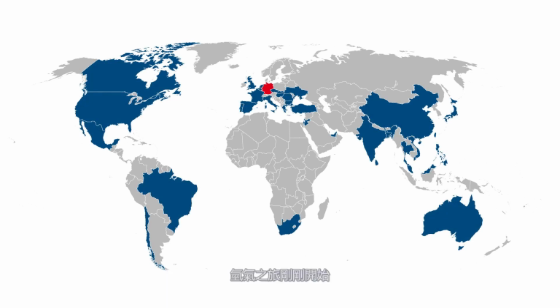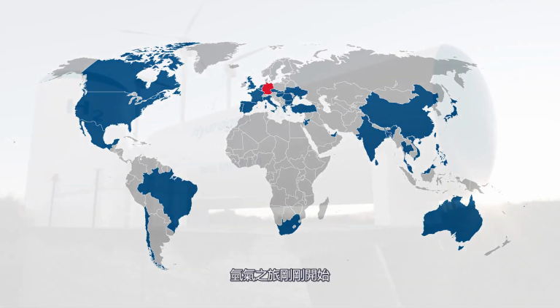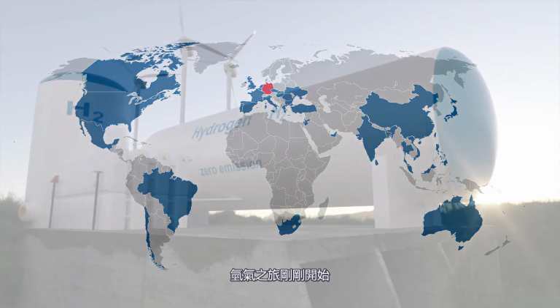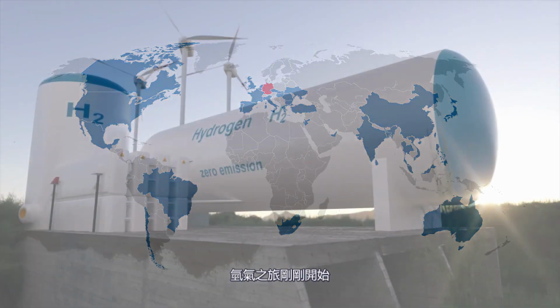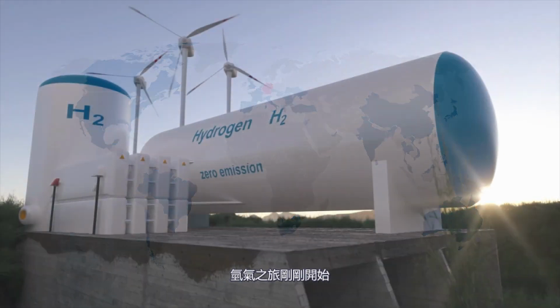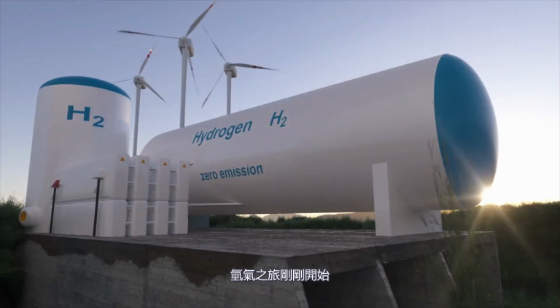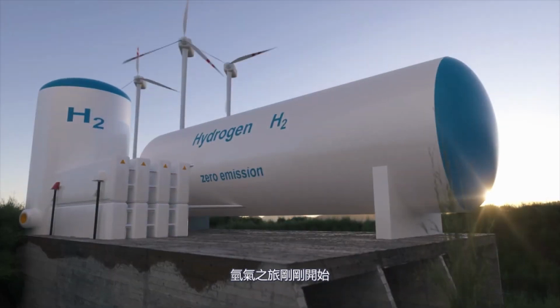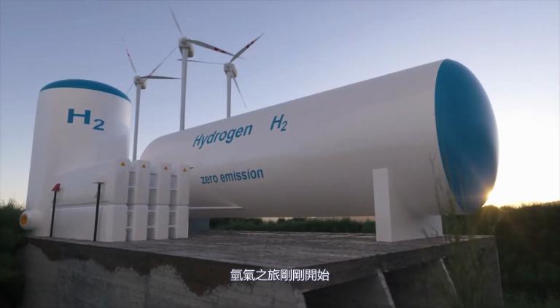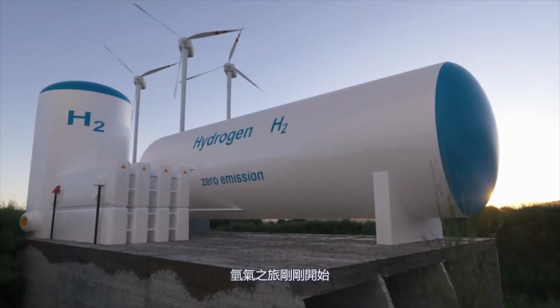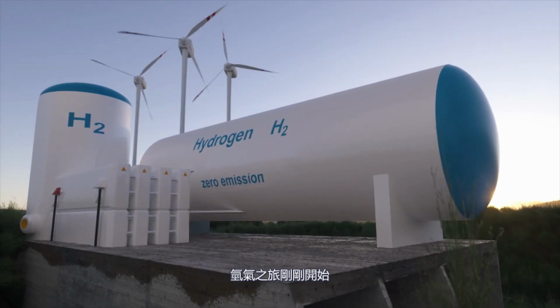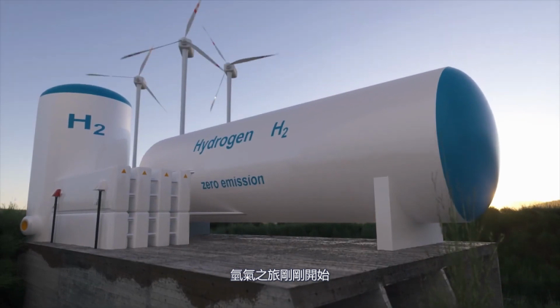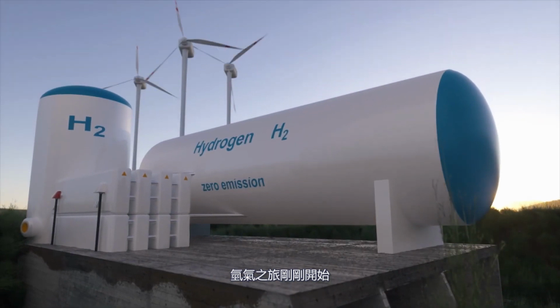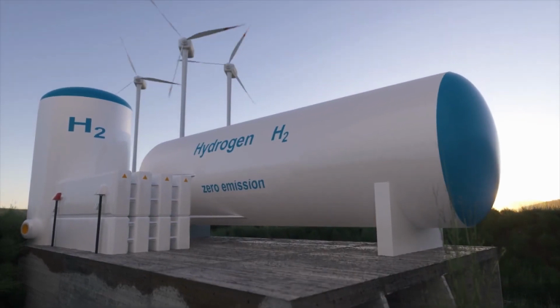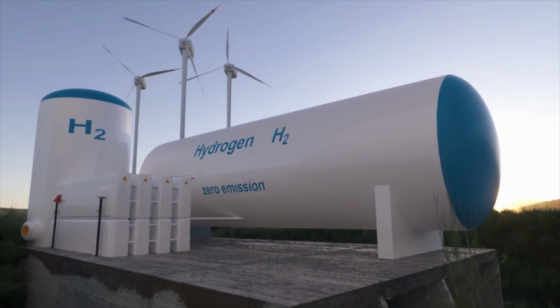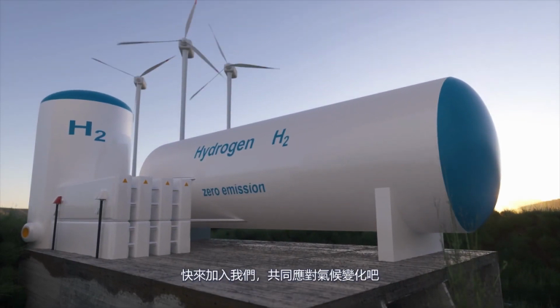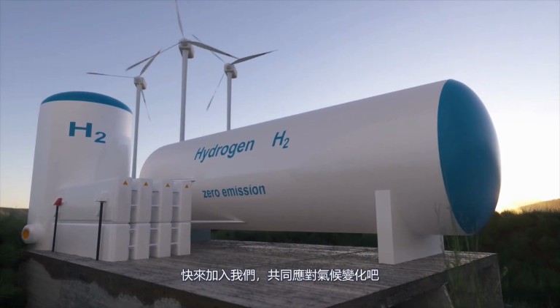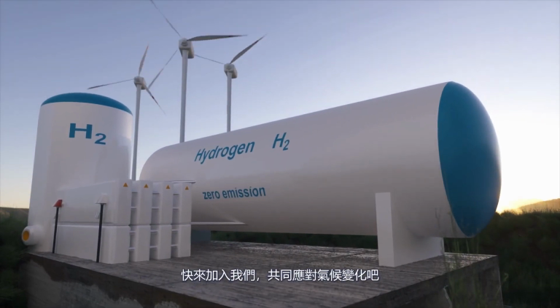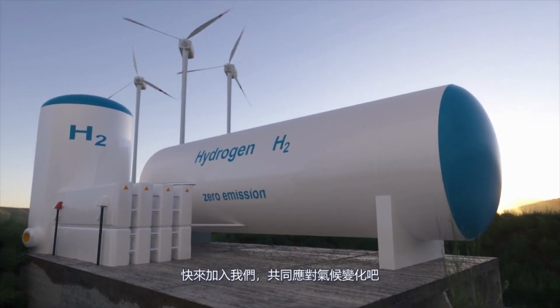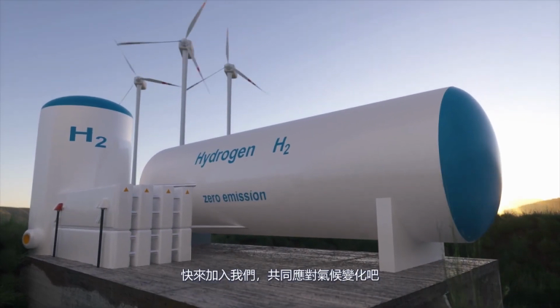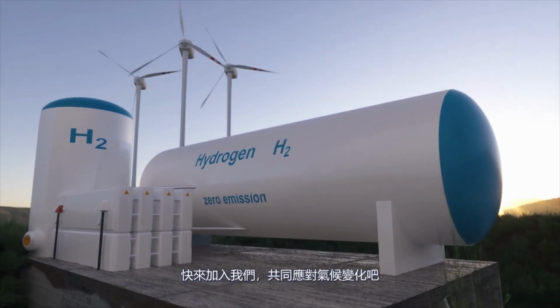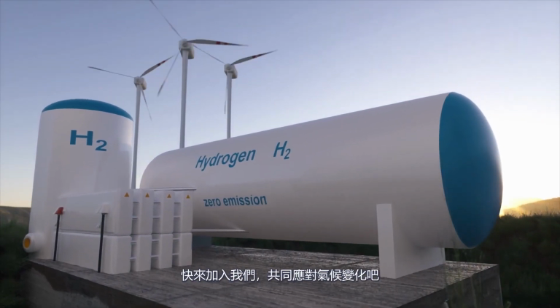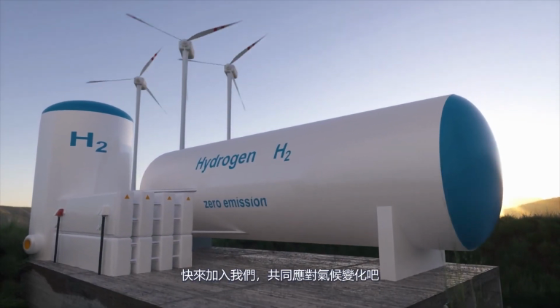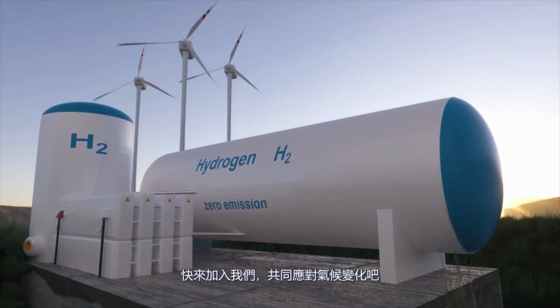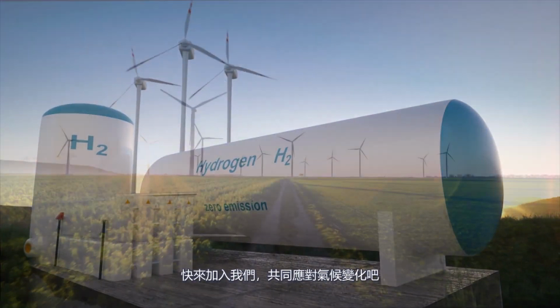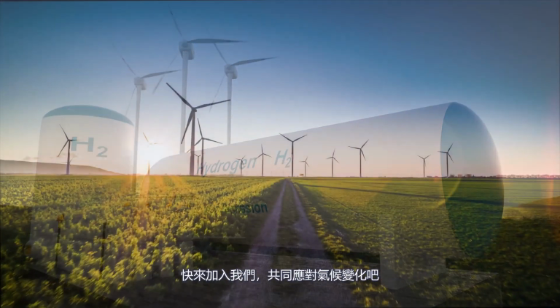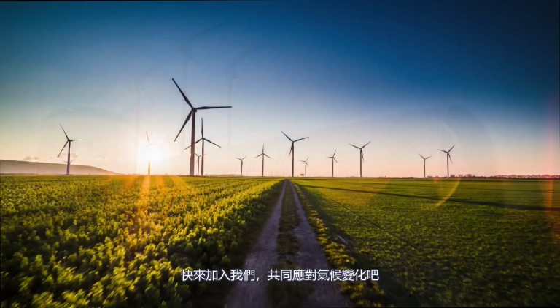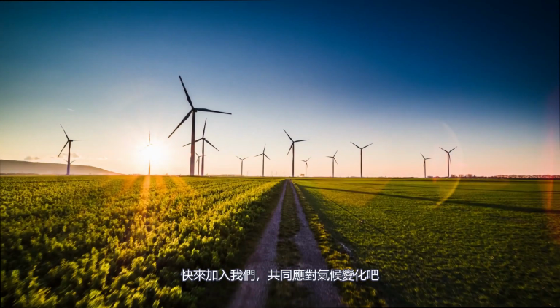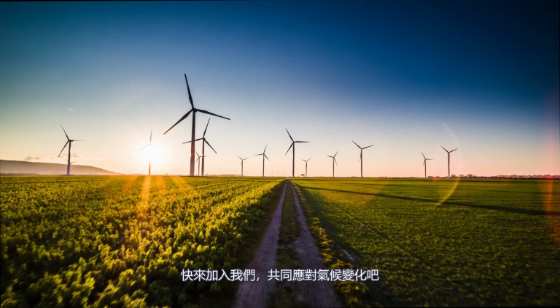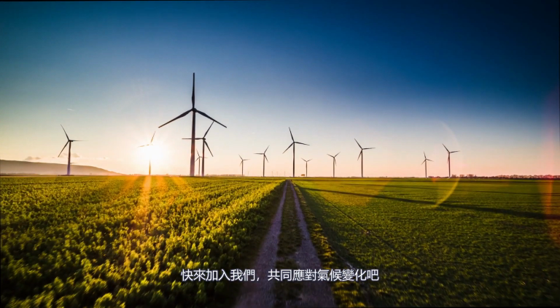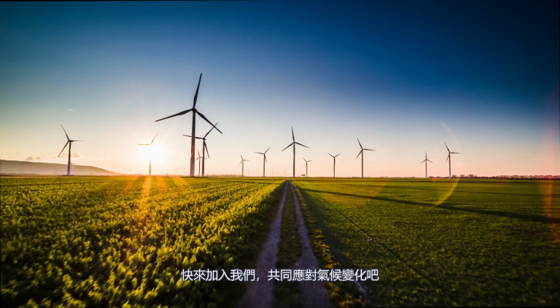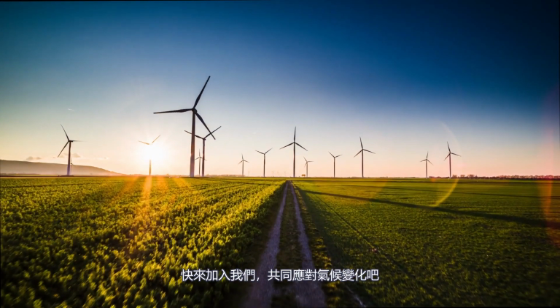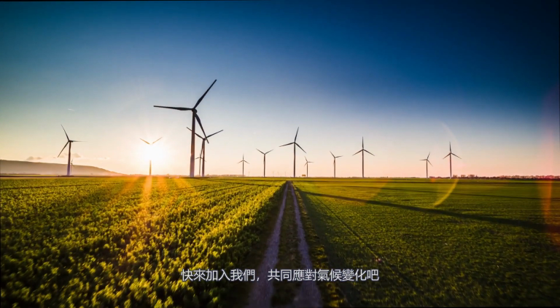The hydrogen journey has just begun. Join us in this revolution and fight climate change together.